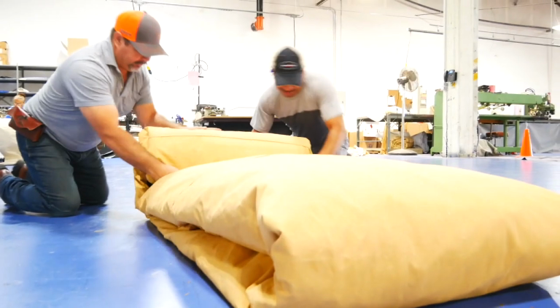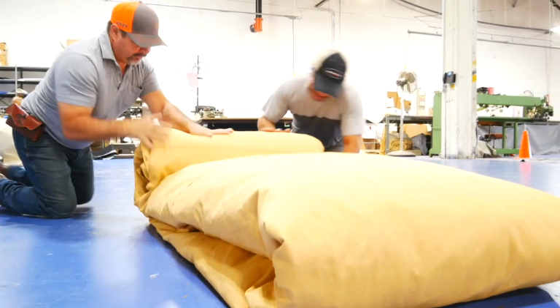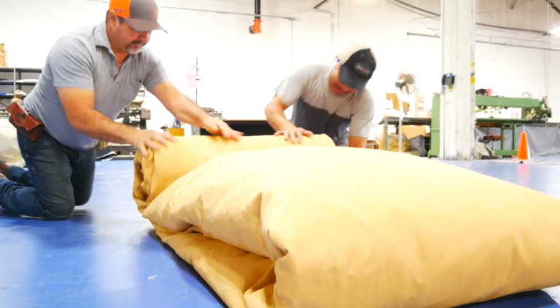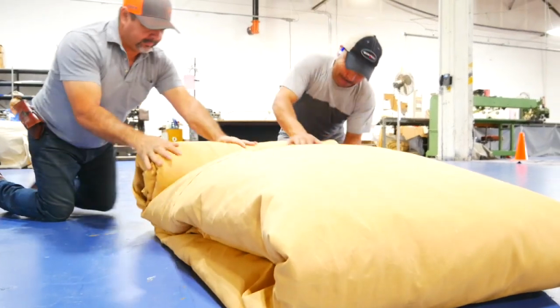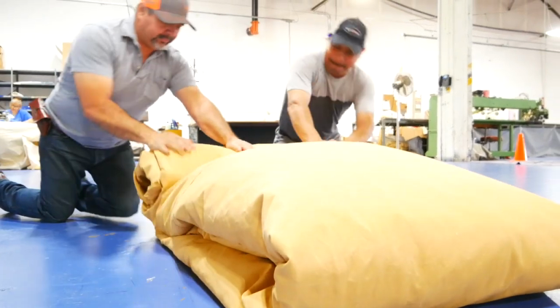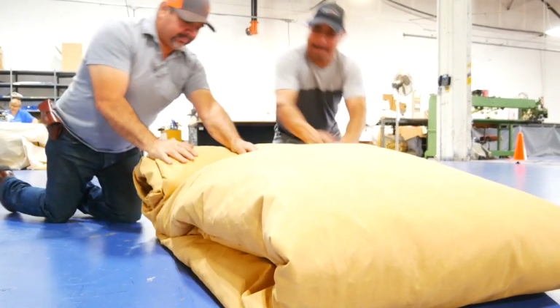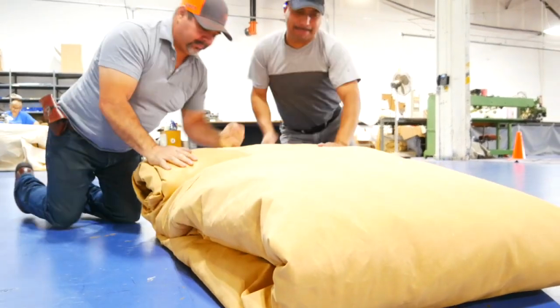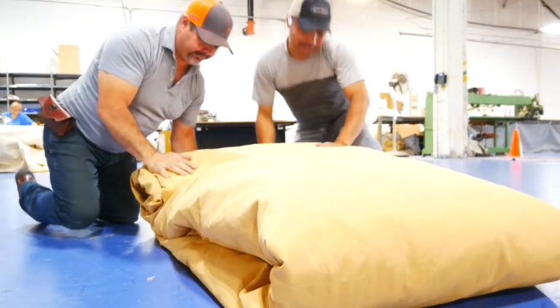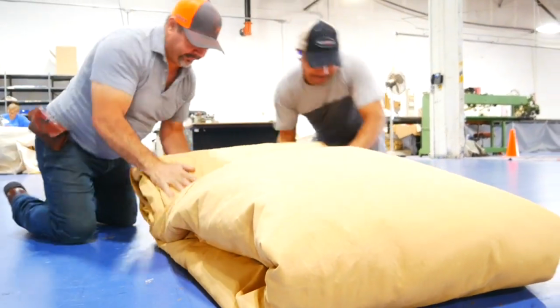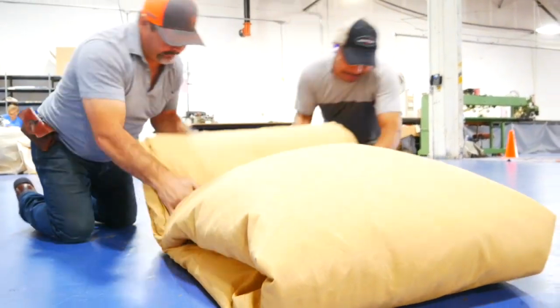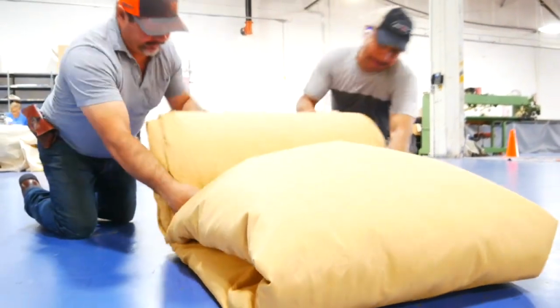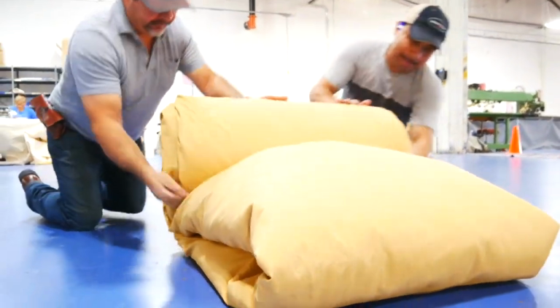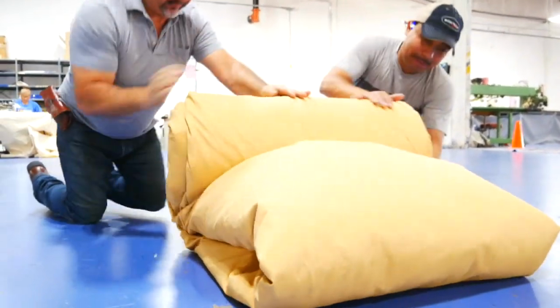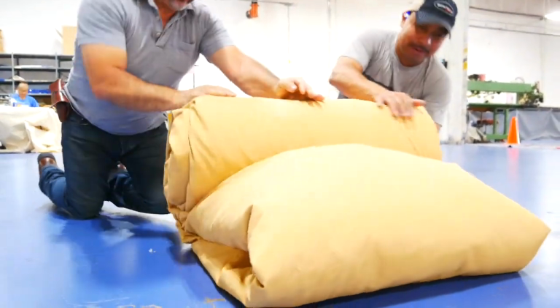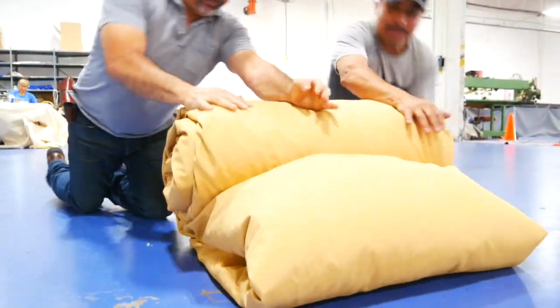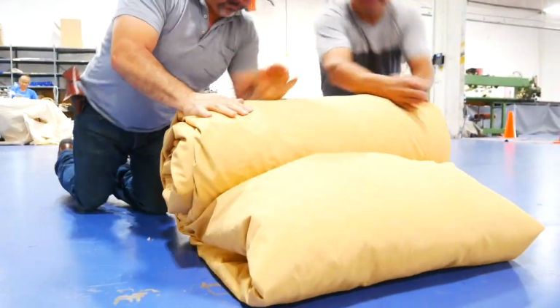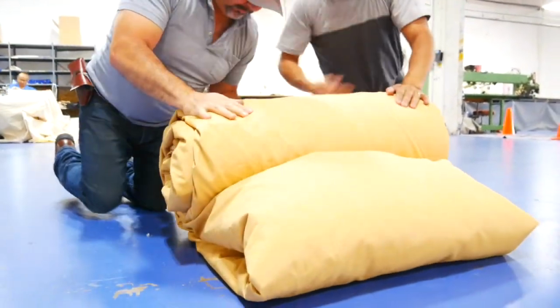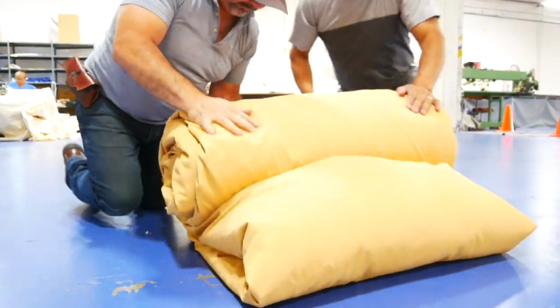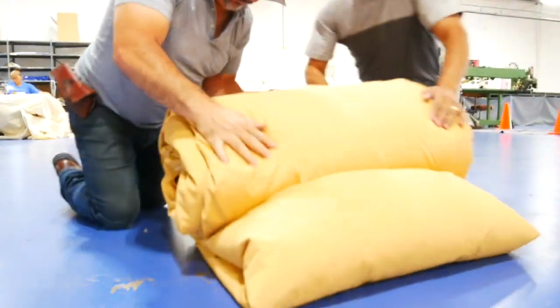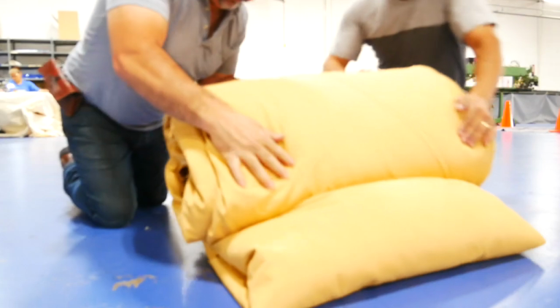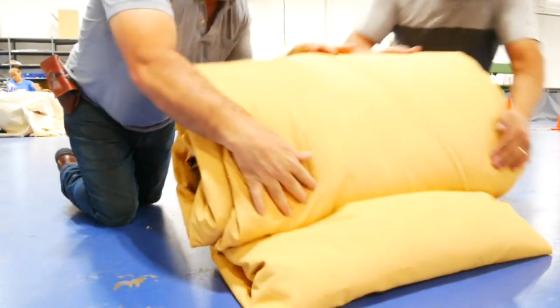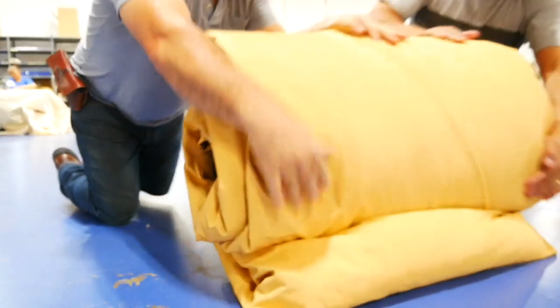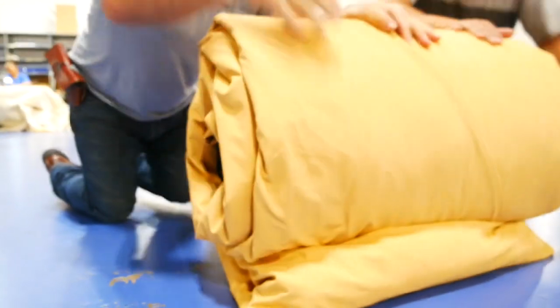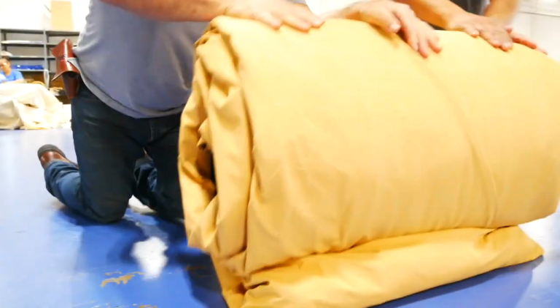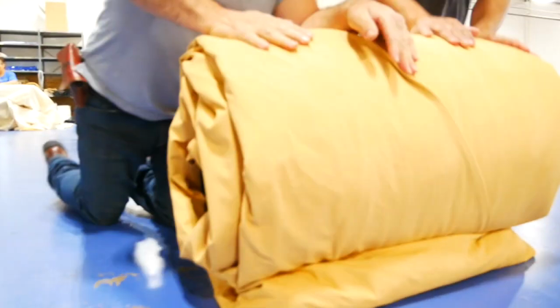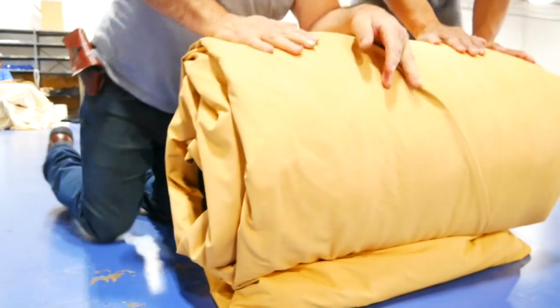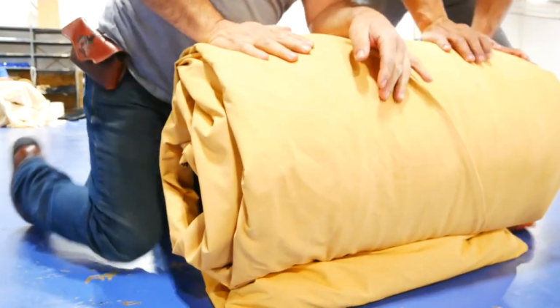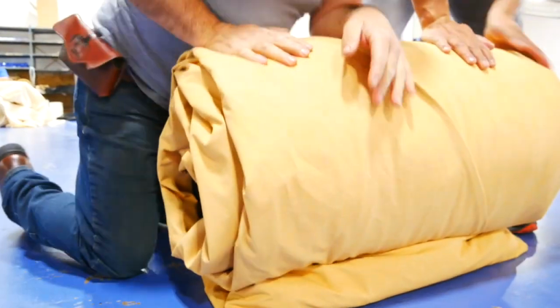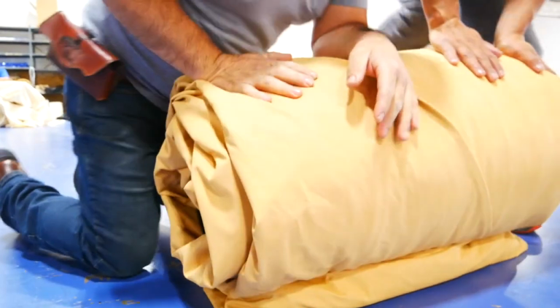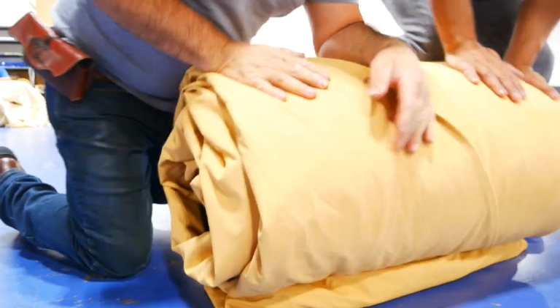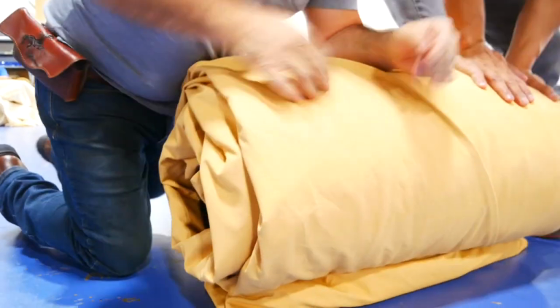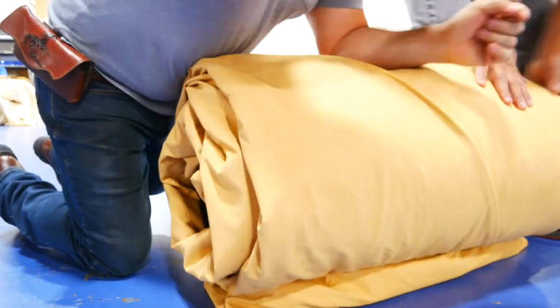Hey guys, it's Chris Davis from Davis Tent and Awning. Today we're going to go over how to fold your tent.